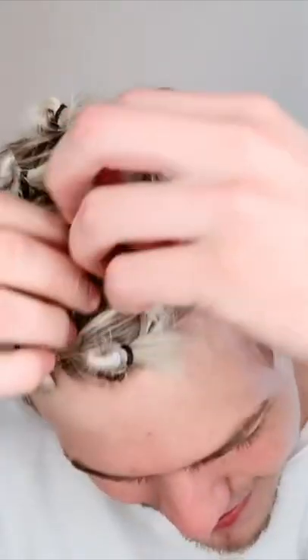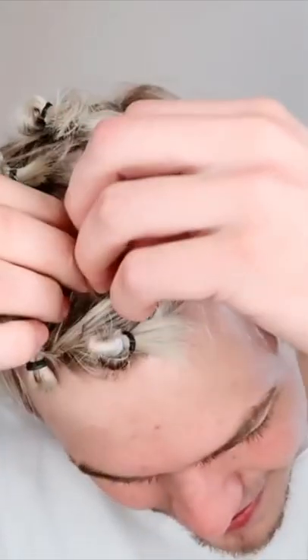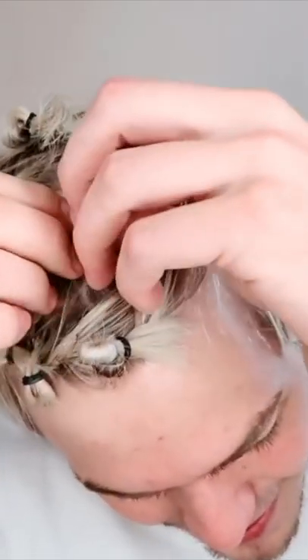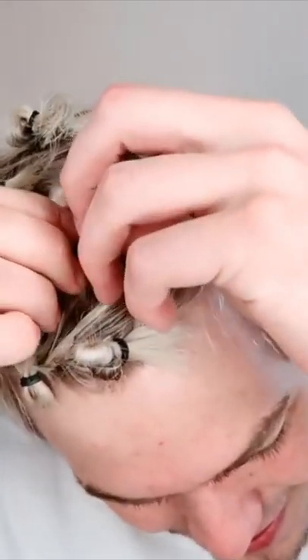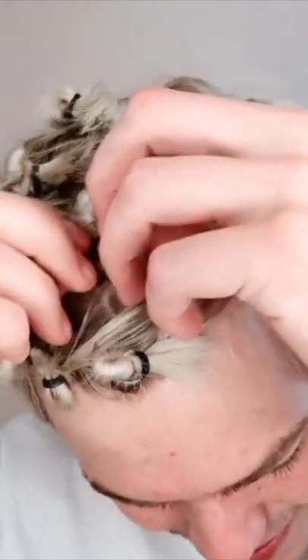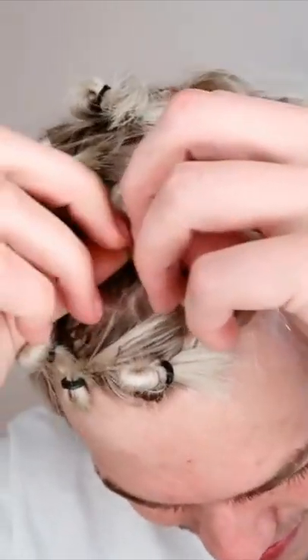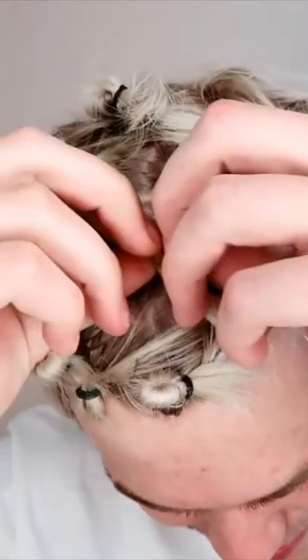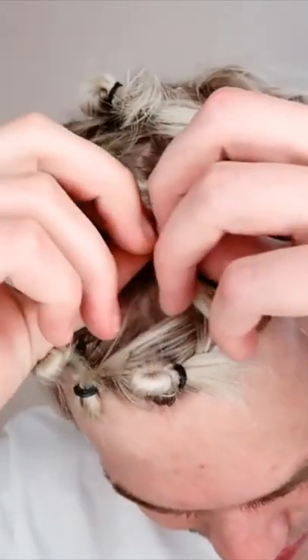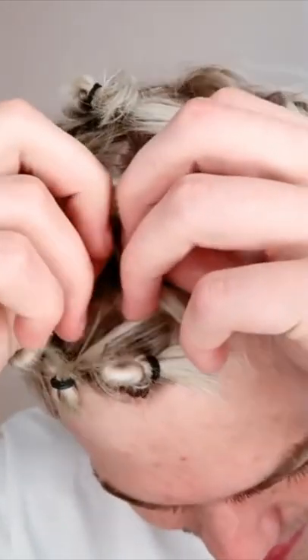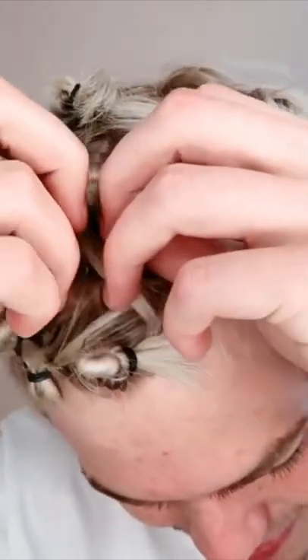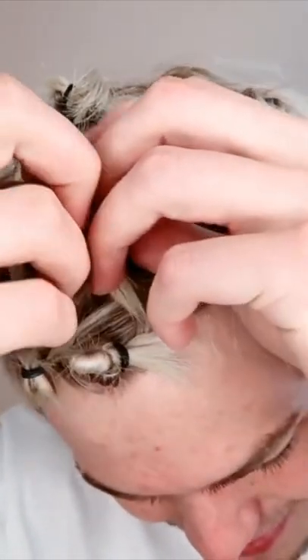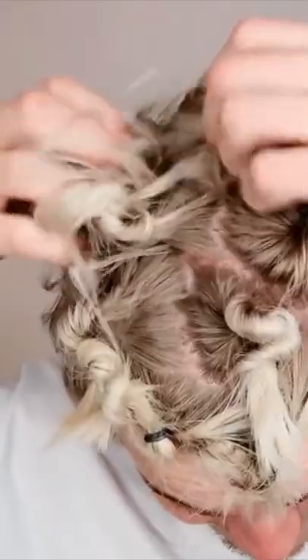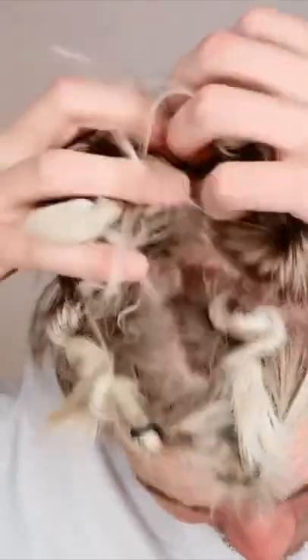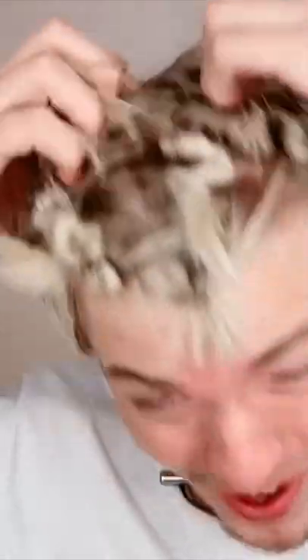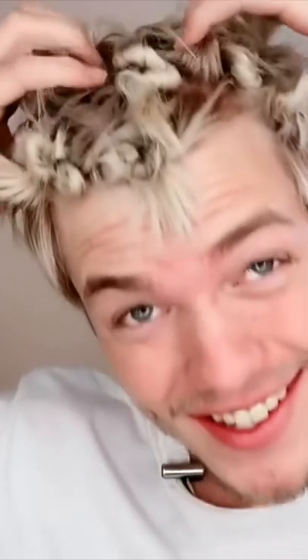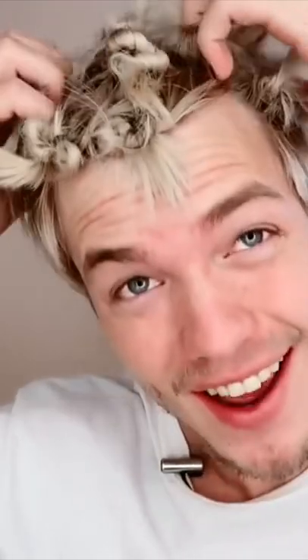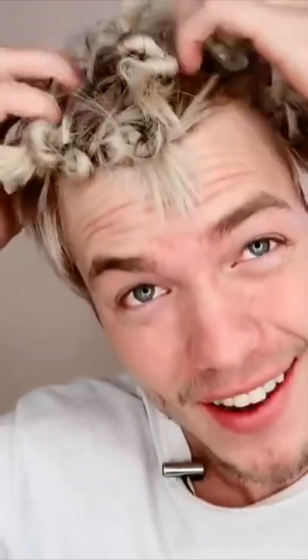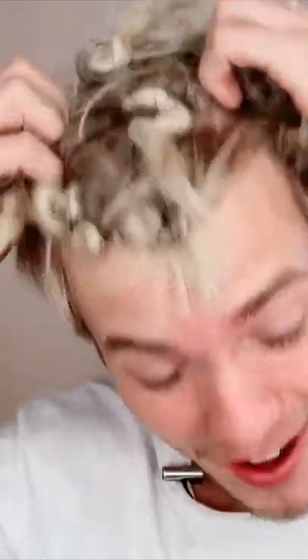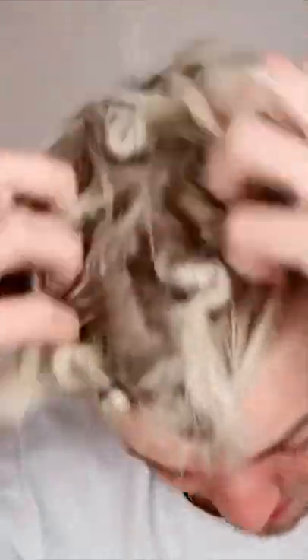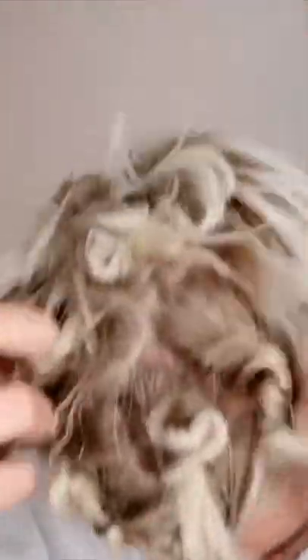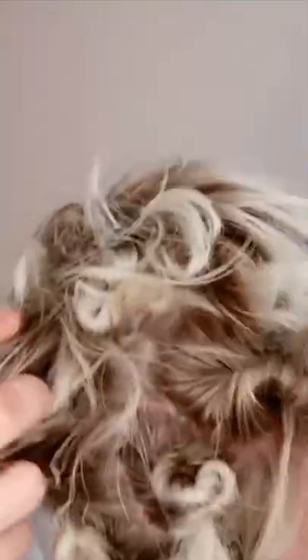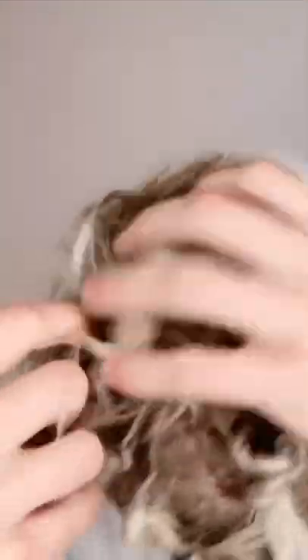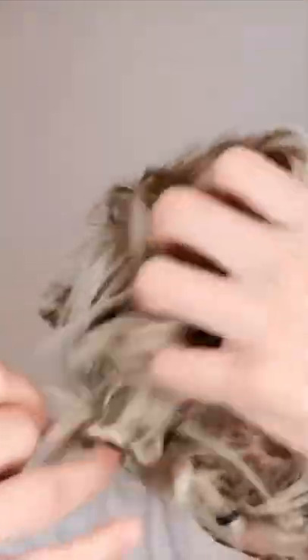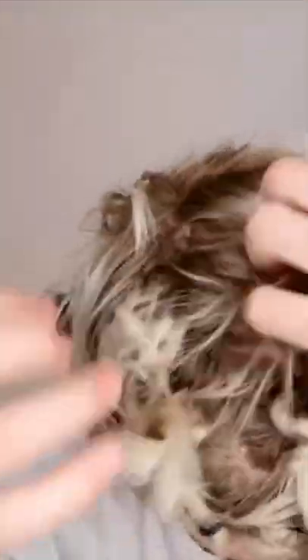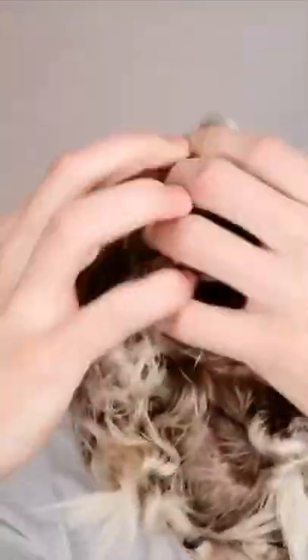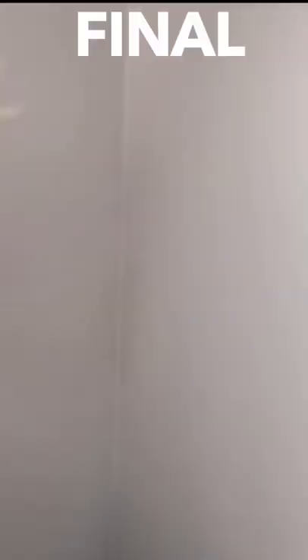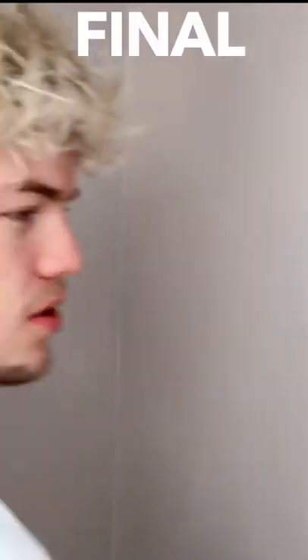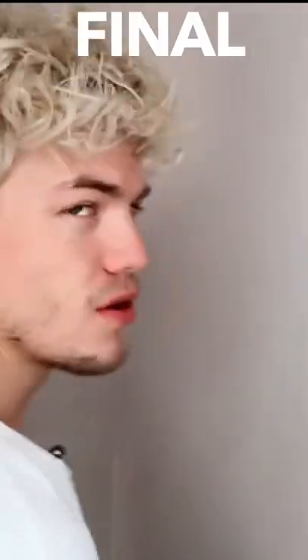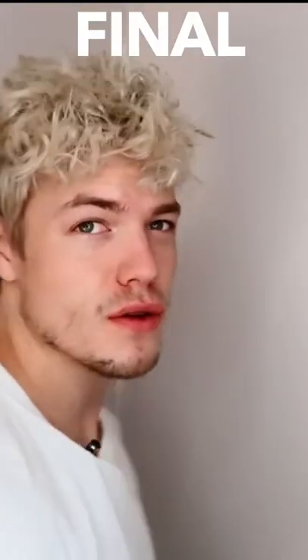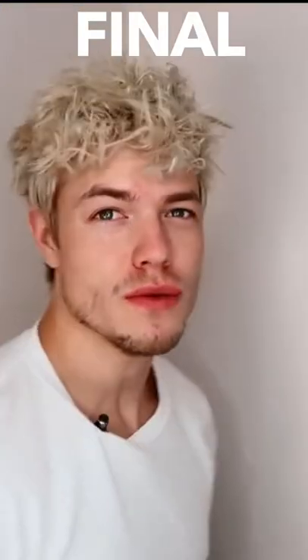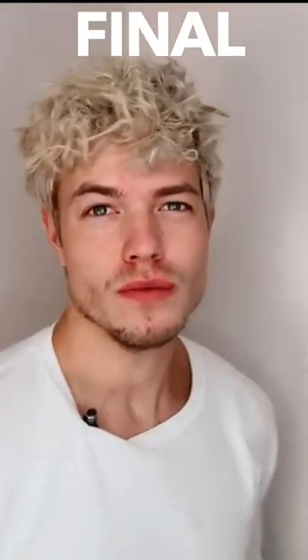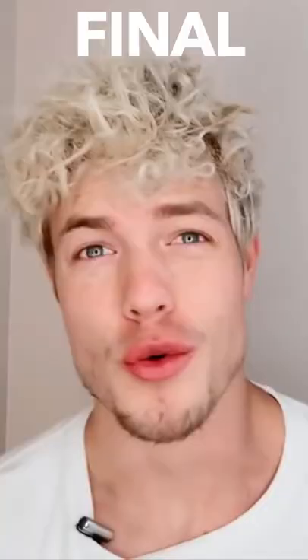I untwisted all of the rubber bands, and after raking my fingers through my hair a couple times, this is the final result.